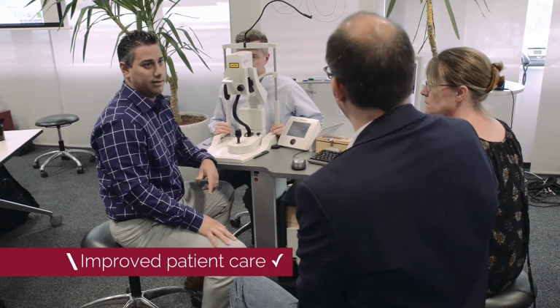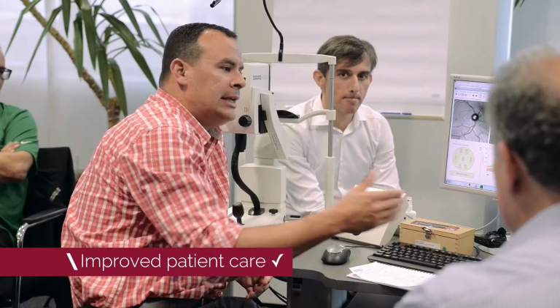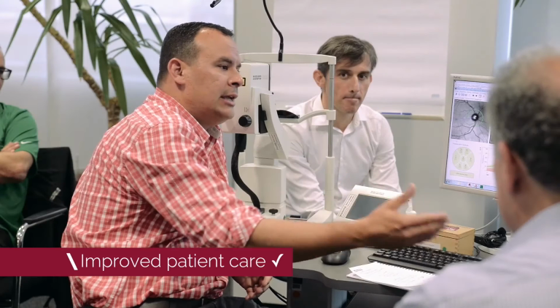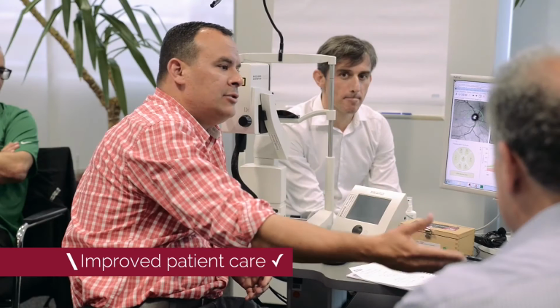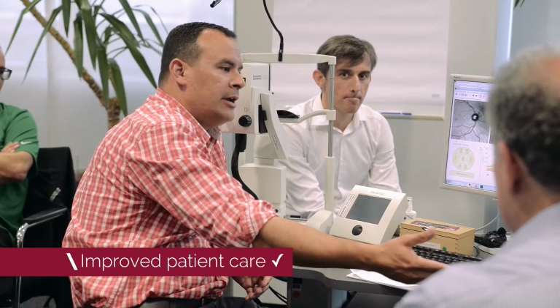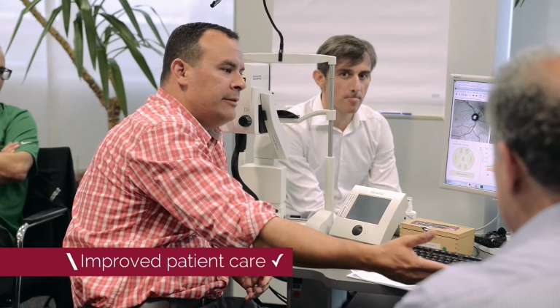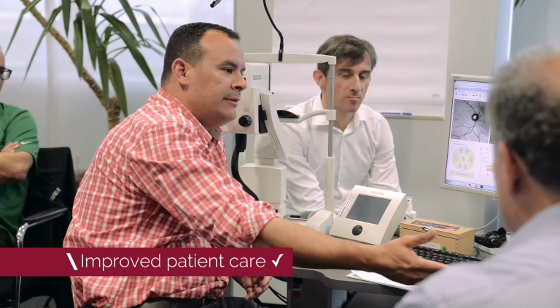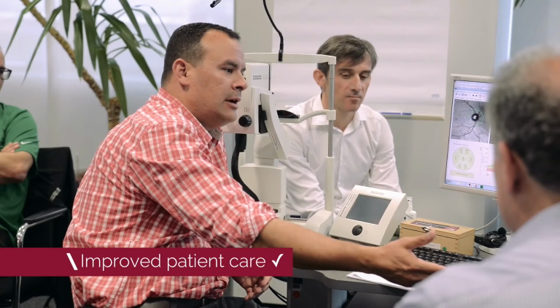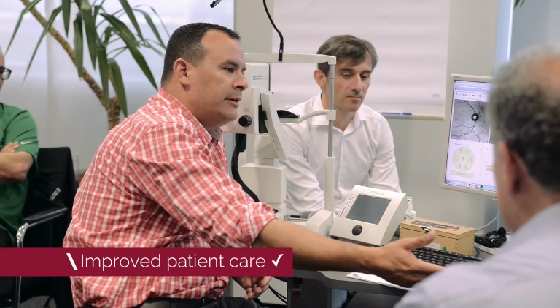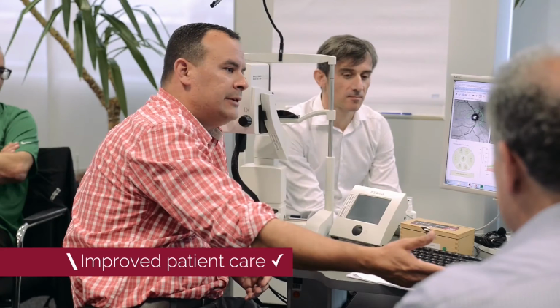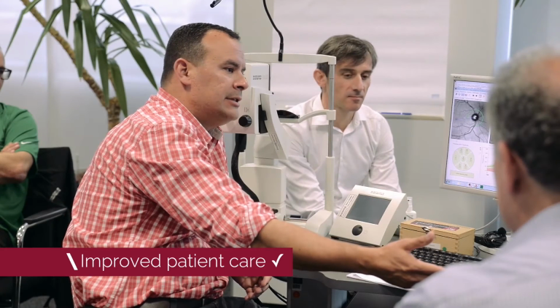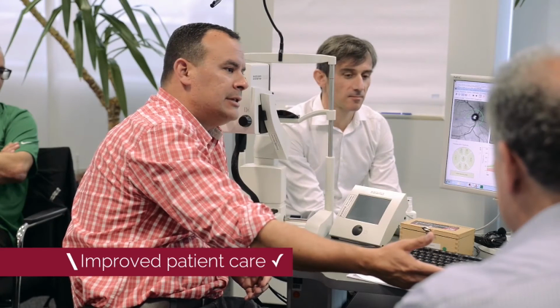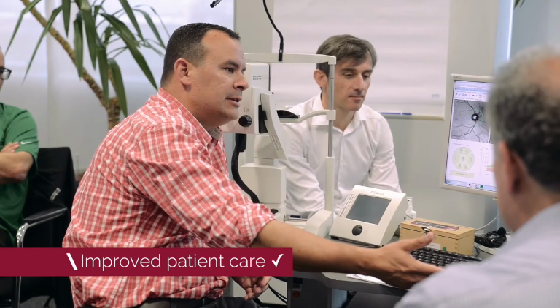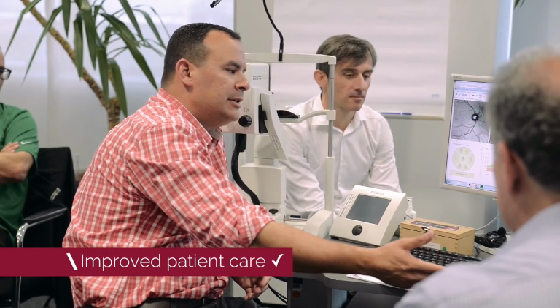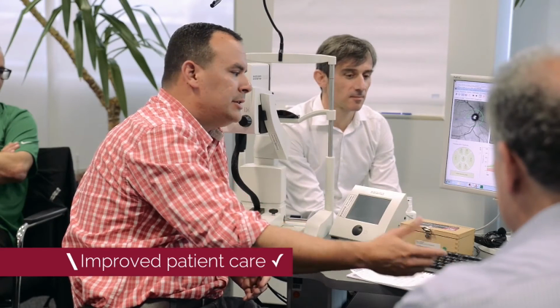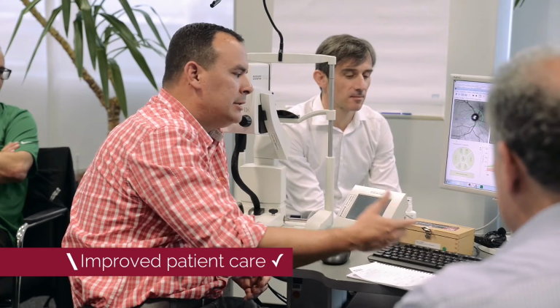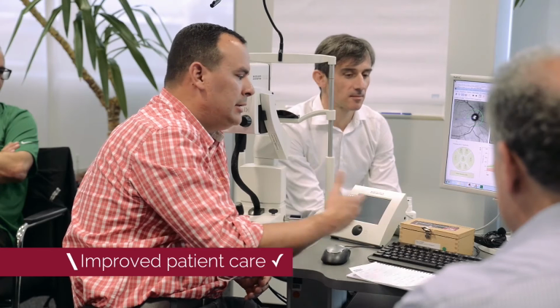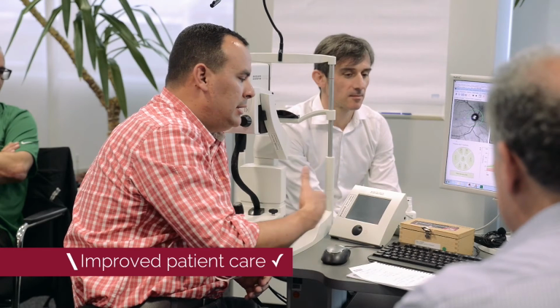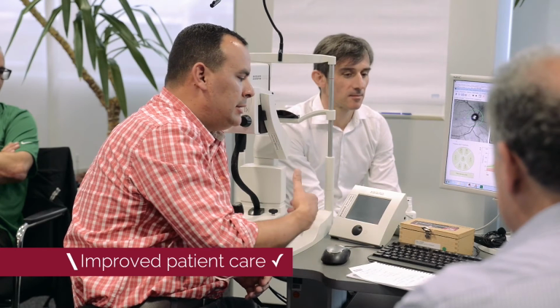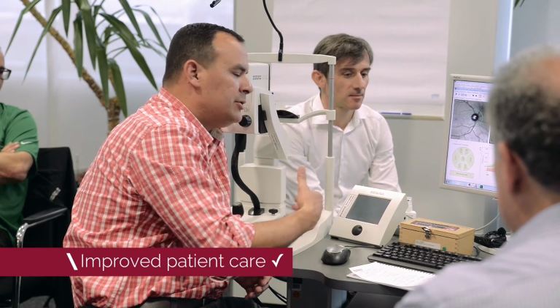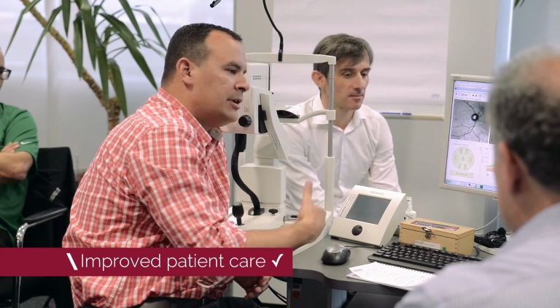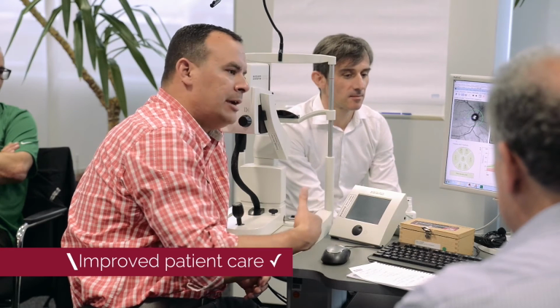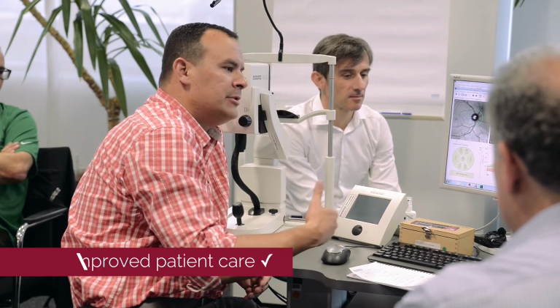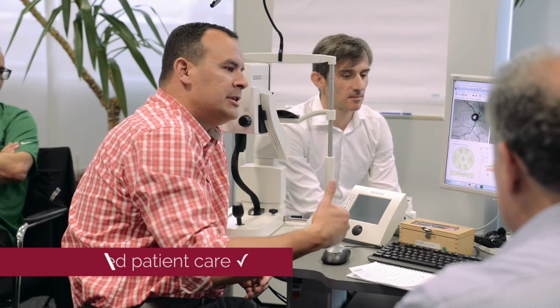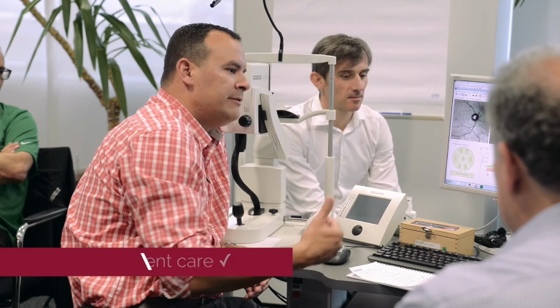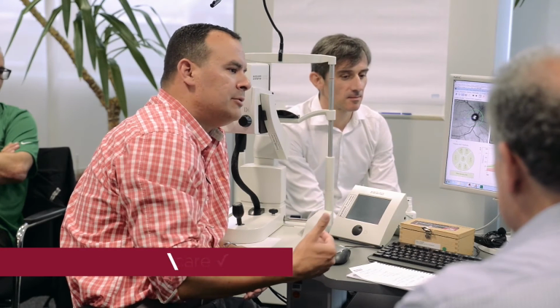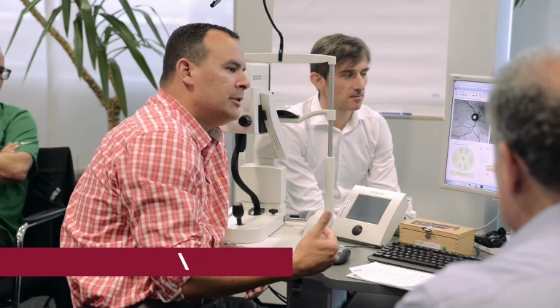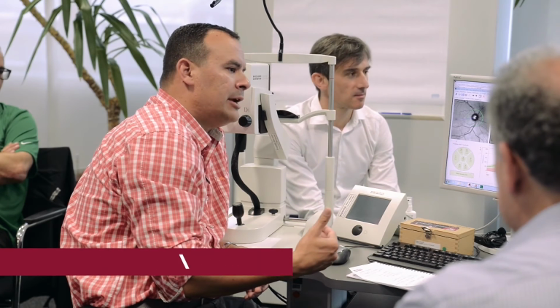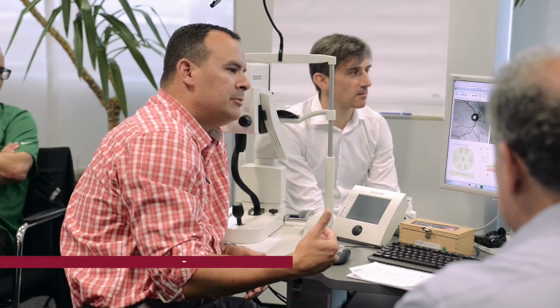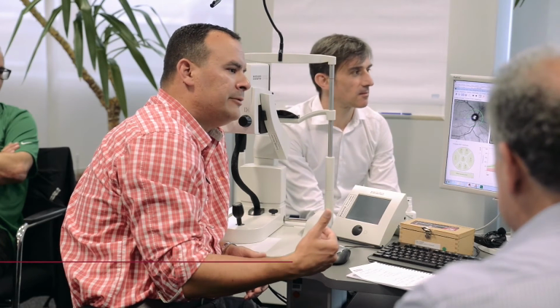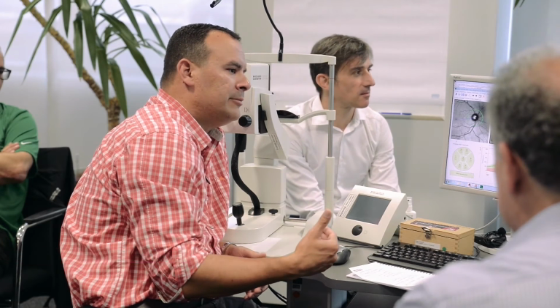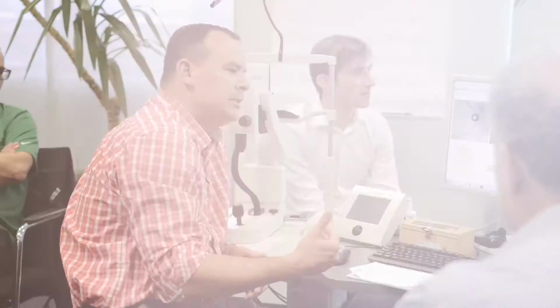You have confidence as a clinician that your camera is giving you reliable information.